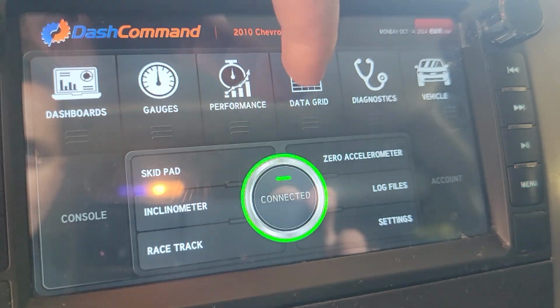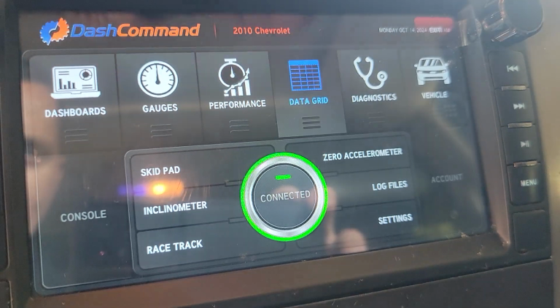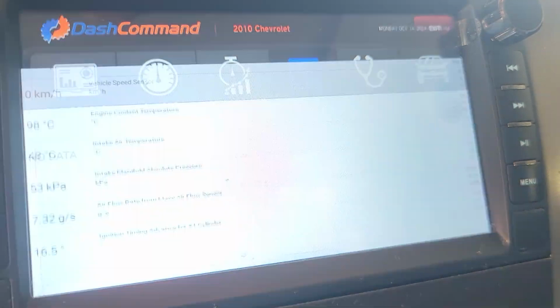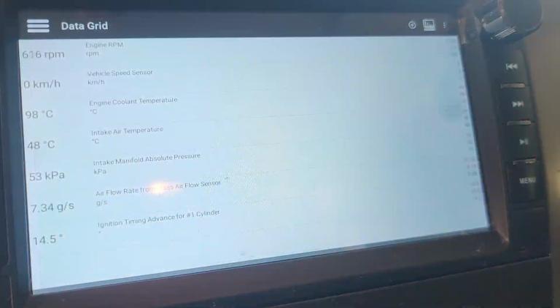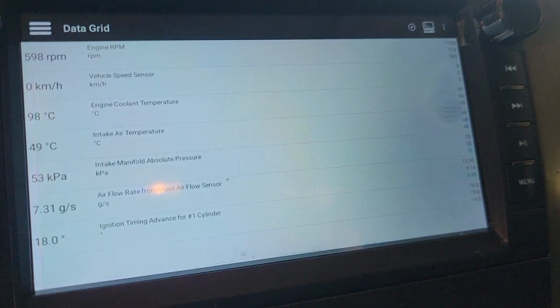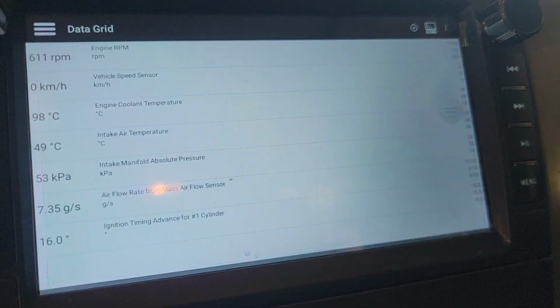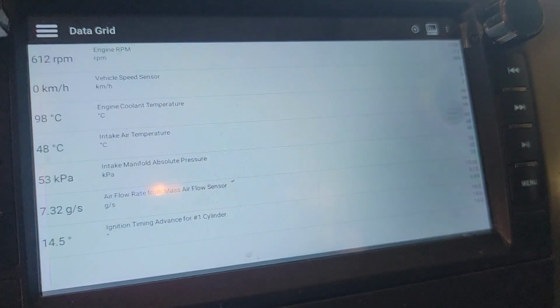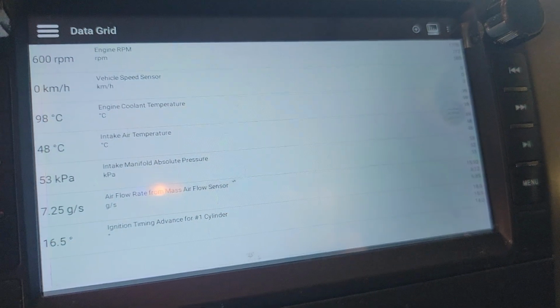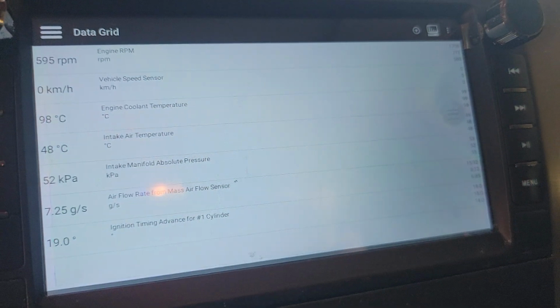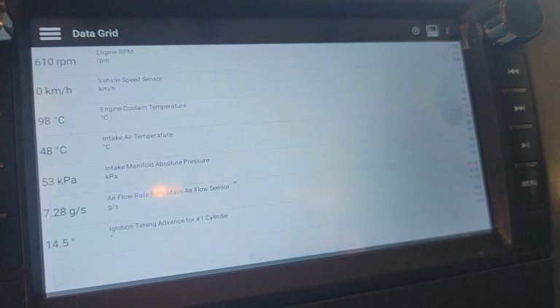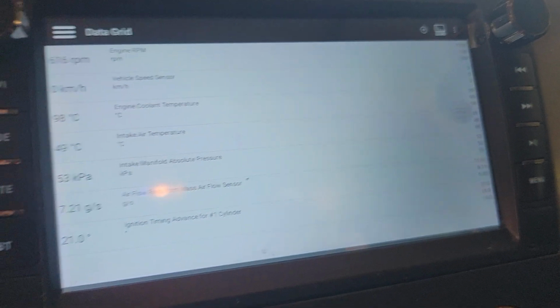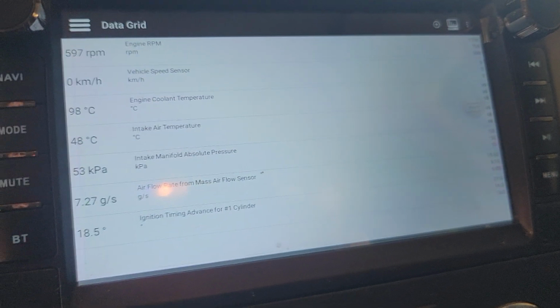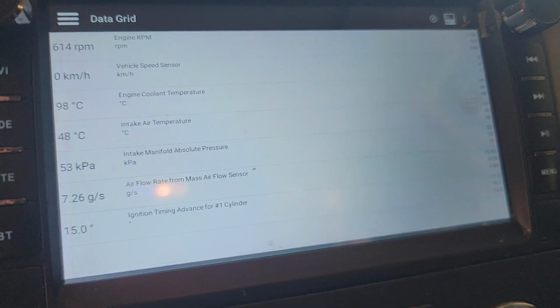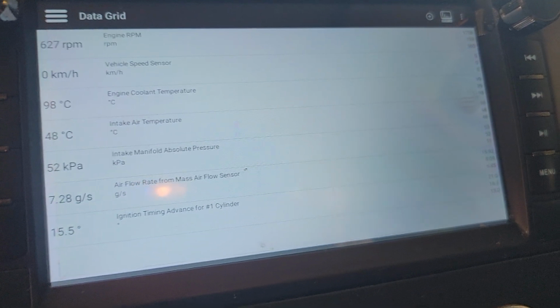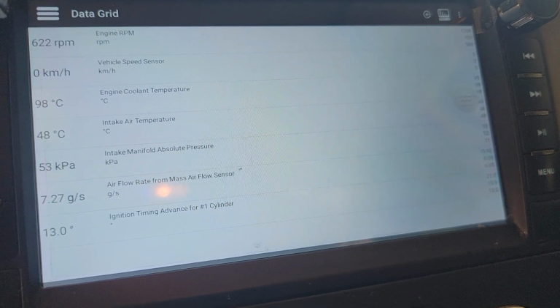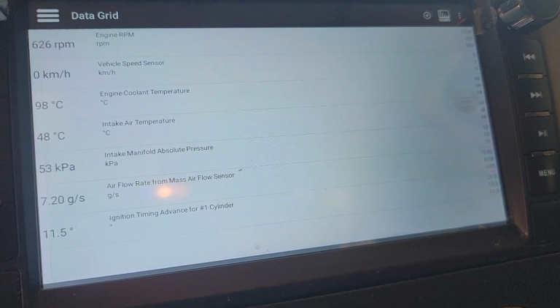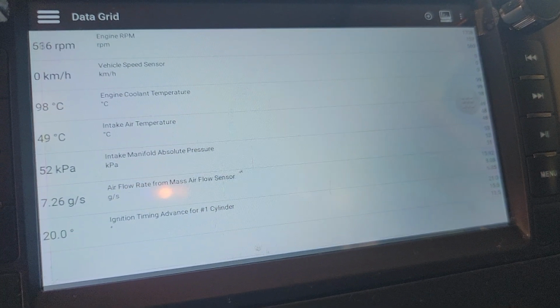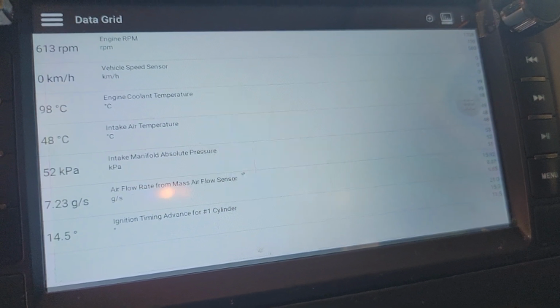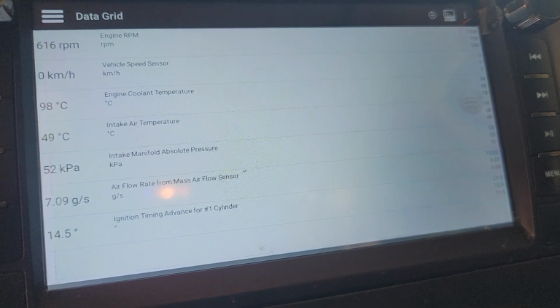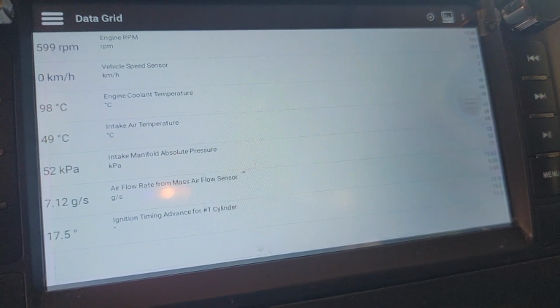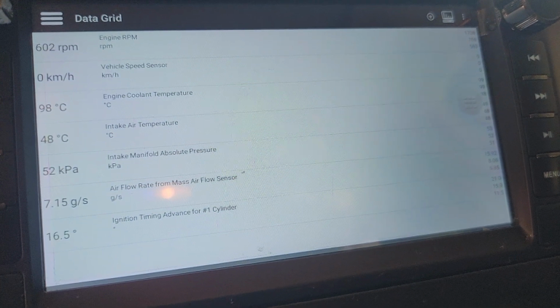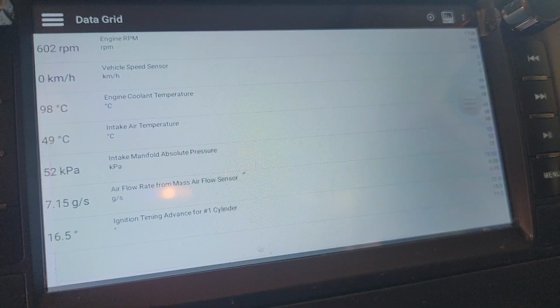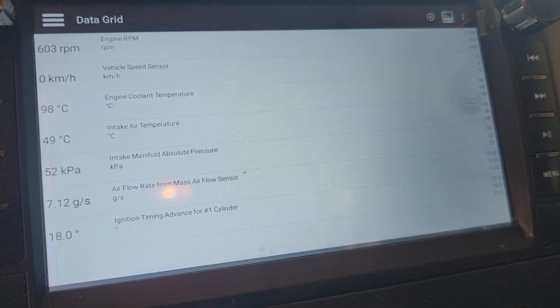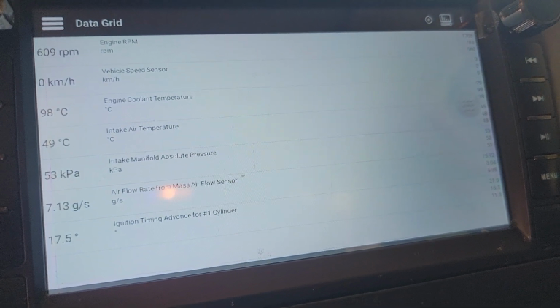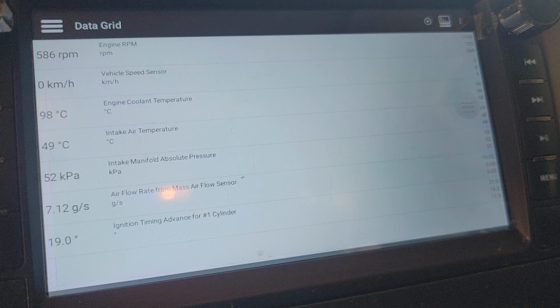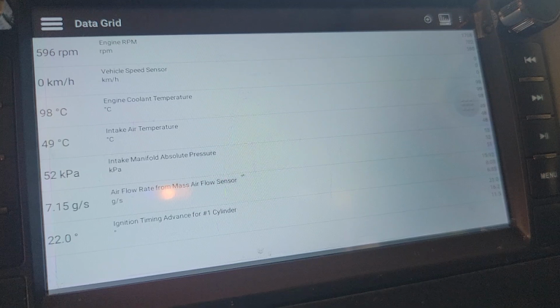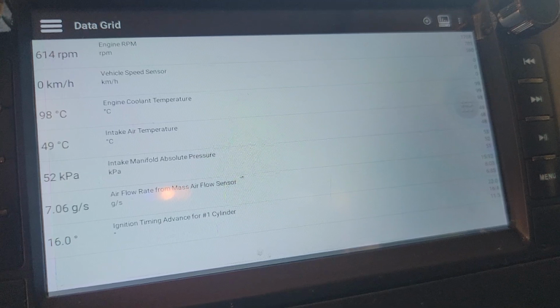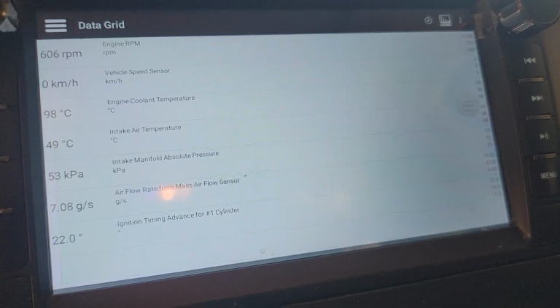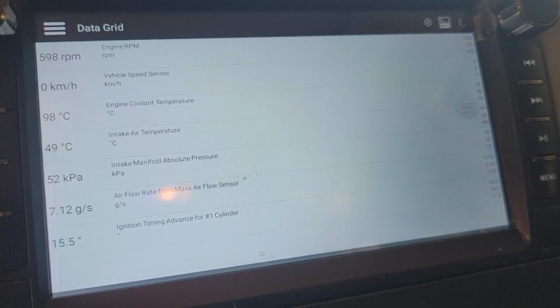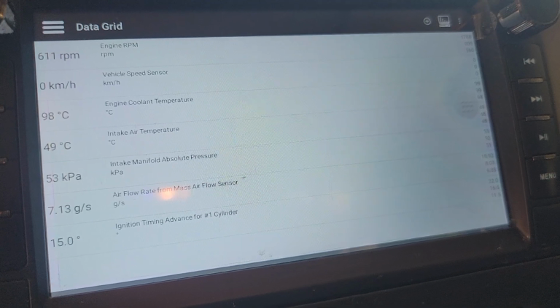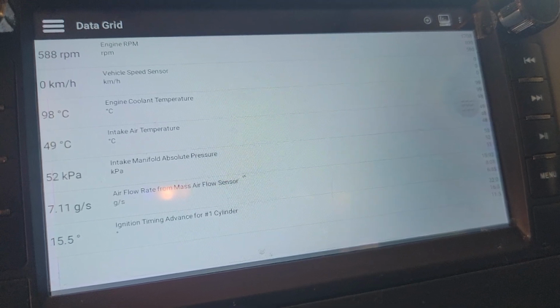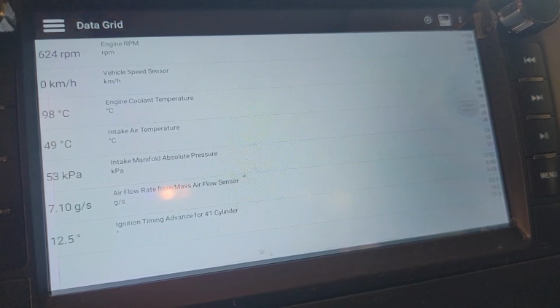Data — shows you a bunch of the data, kind of in a raw form.